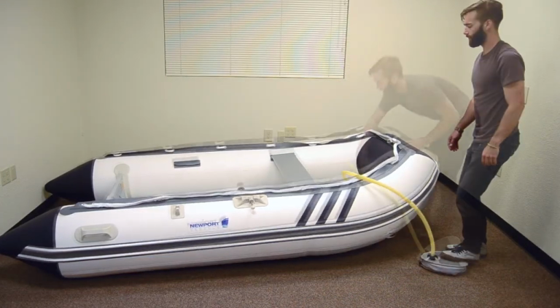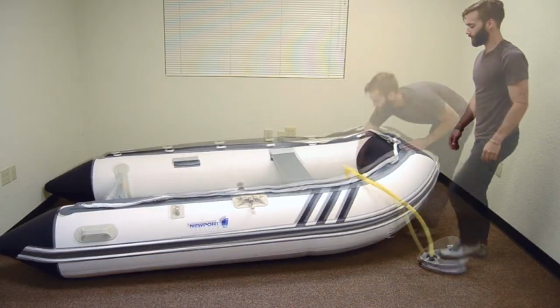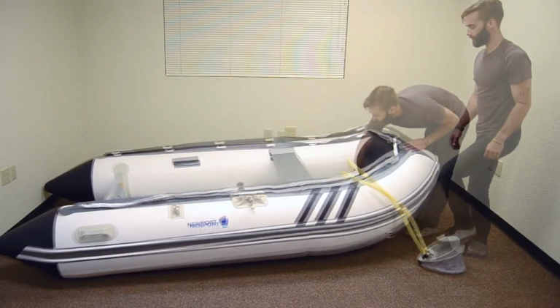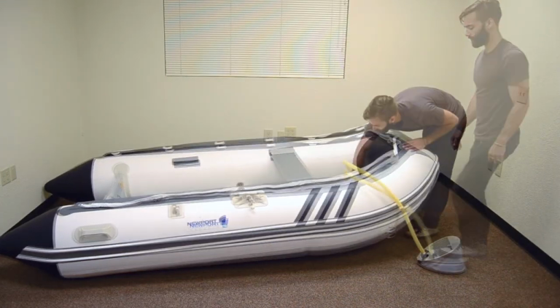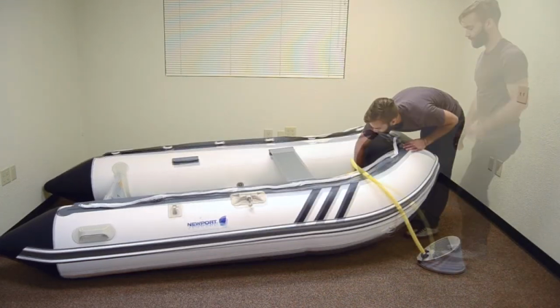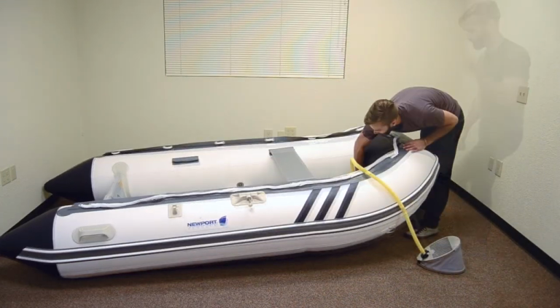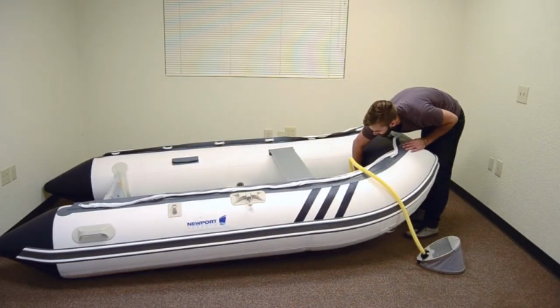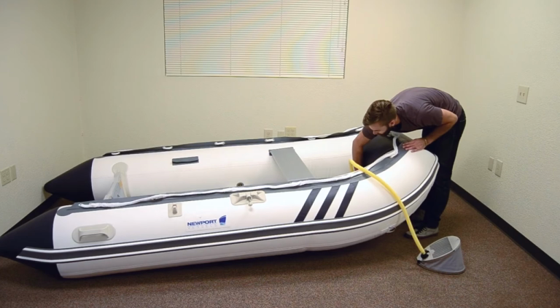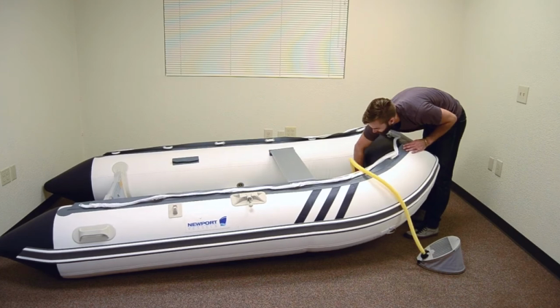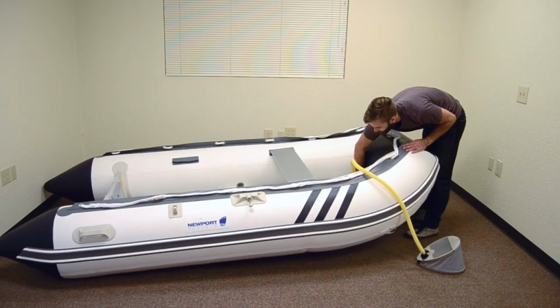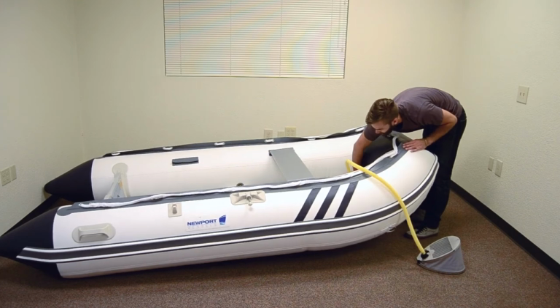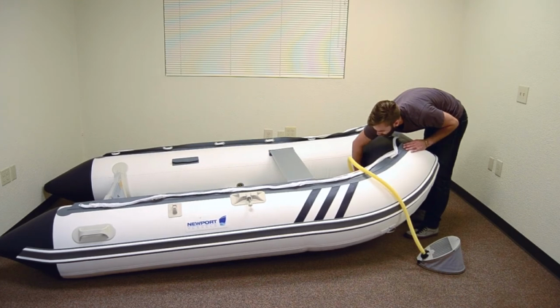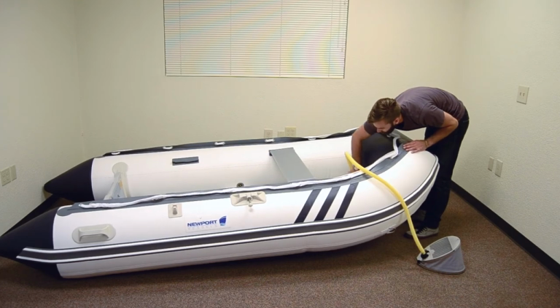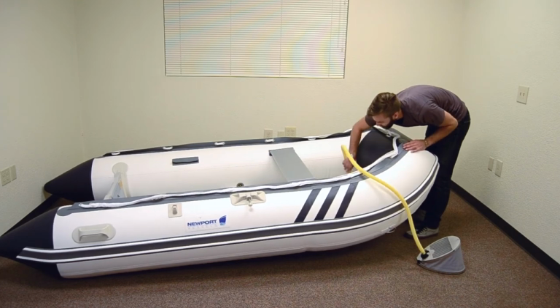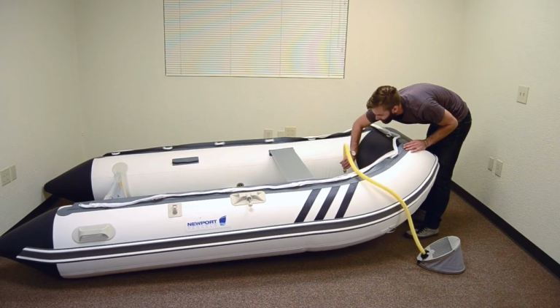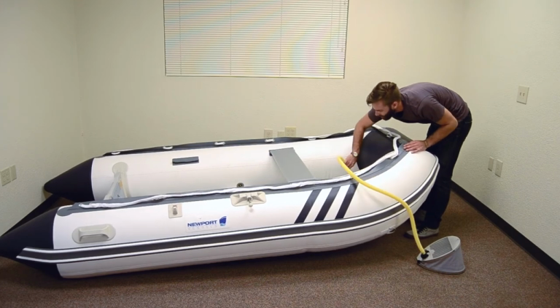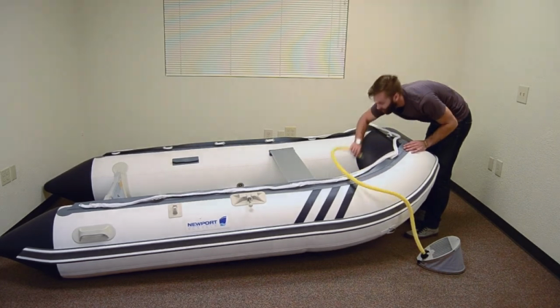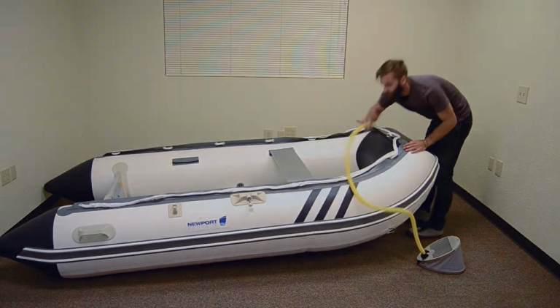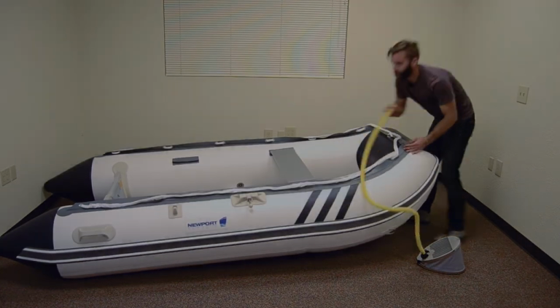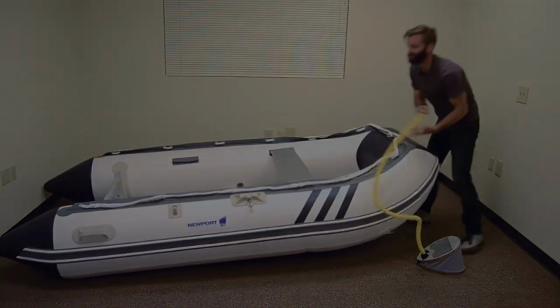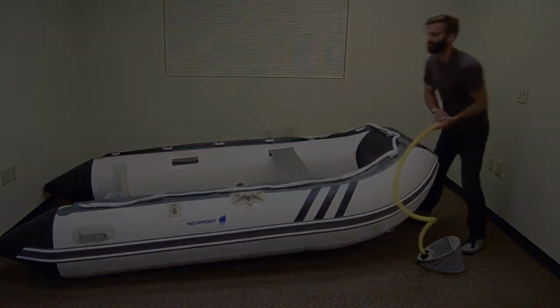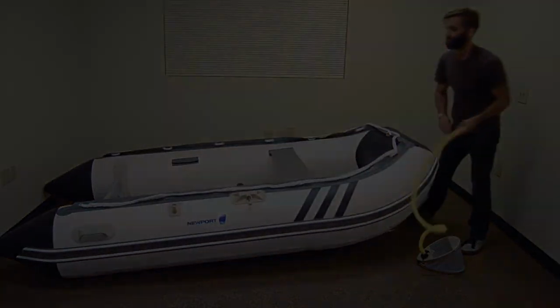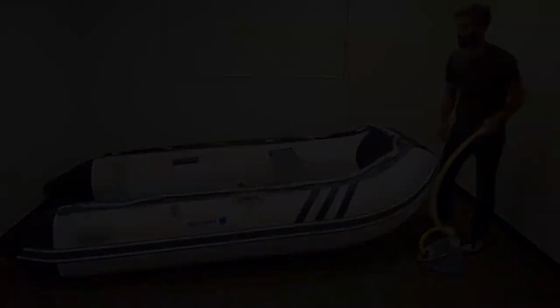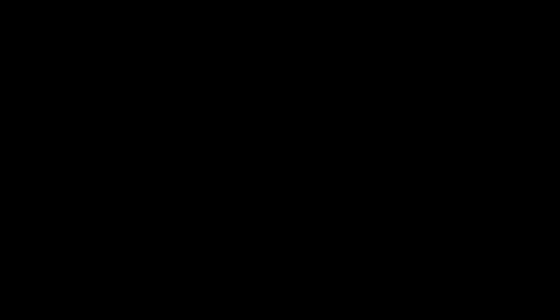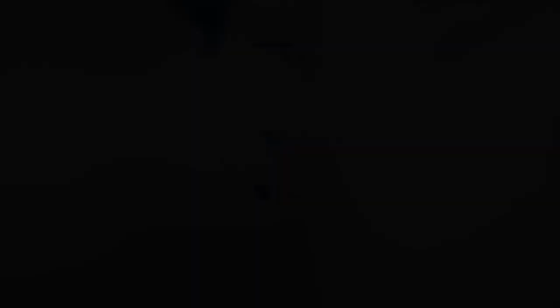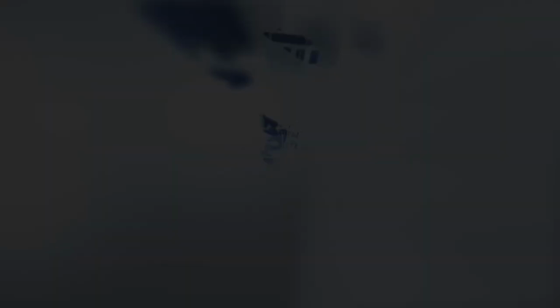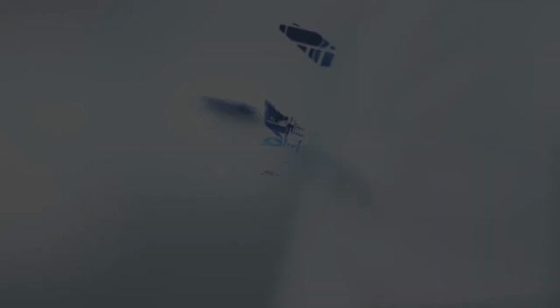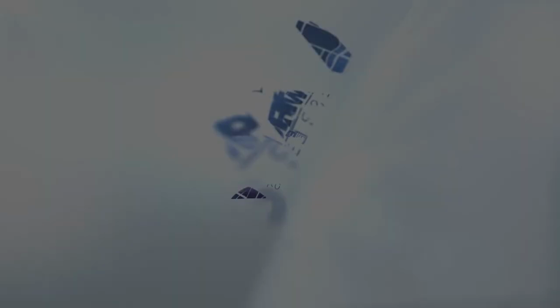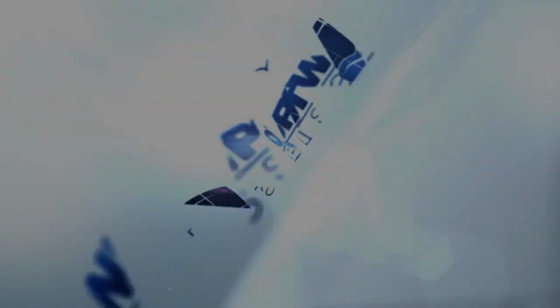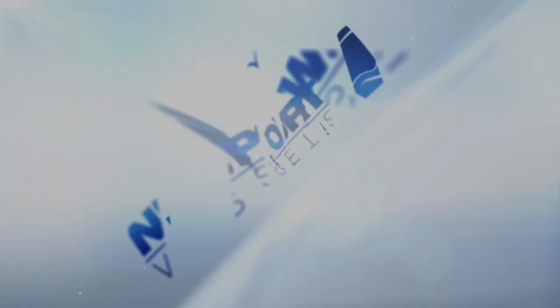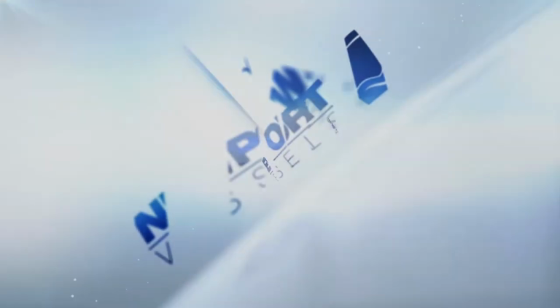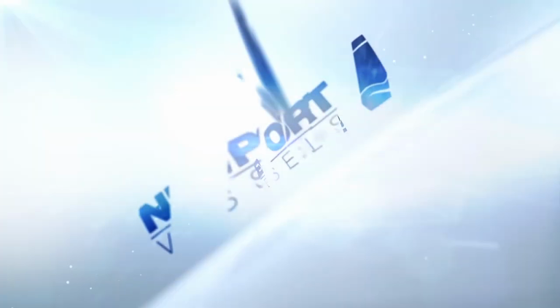Install your oars and you're ready to hit the water. Enjoy your Newport Vessels boat. See you on the water!